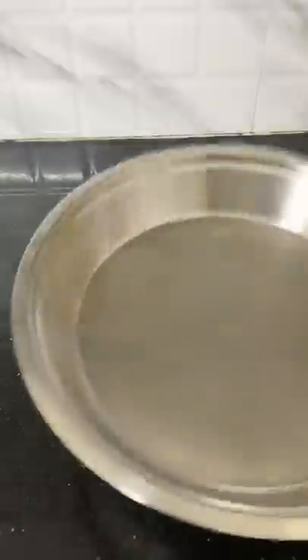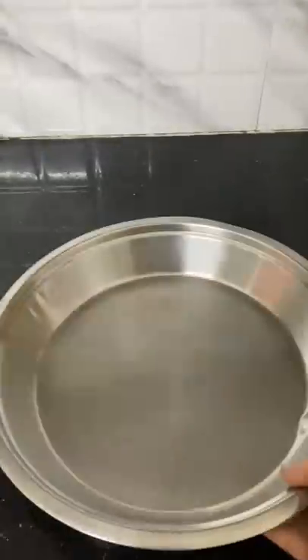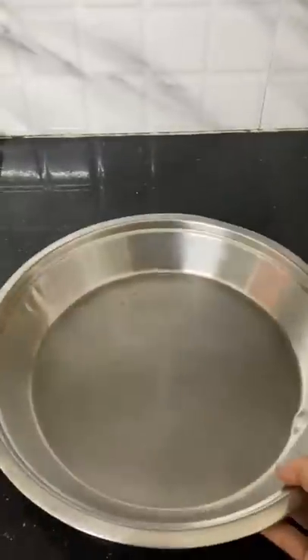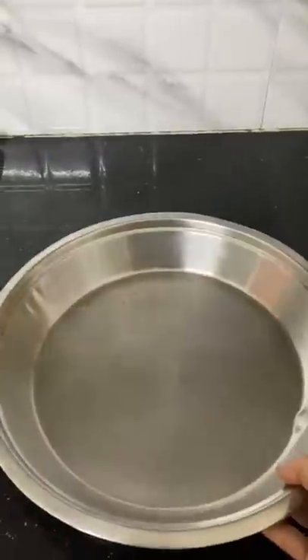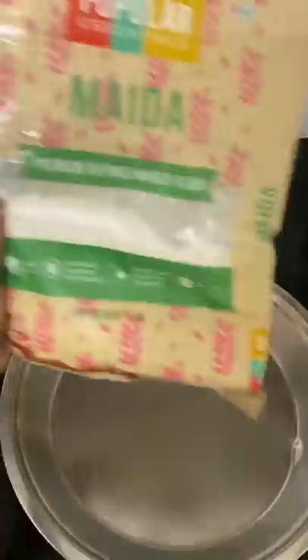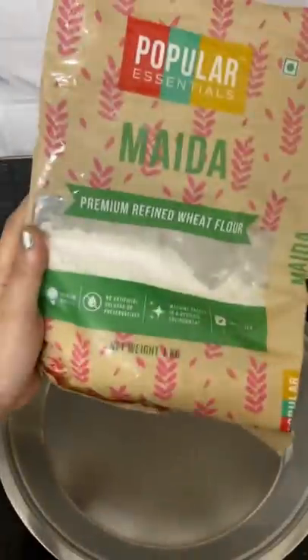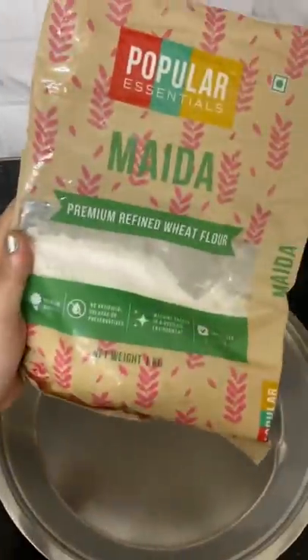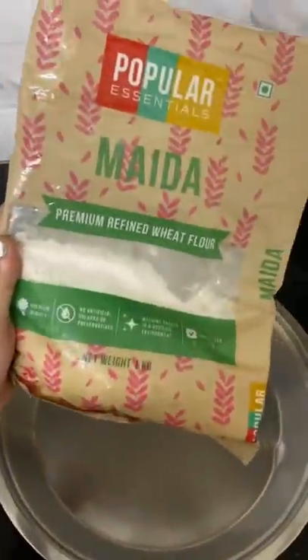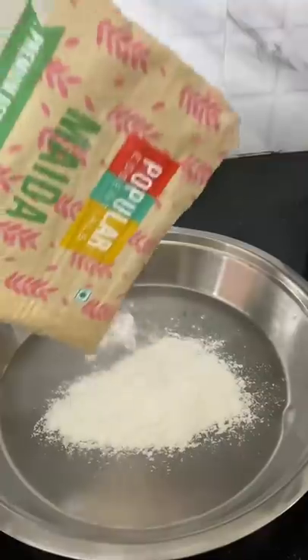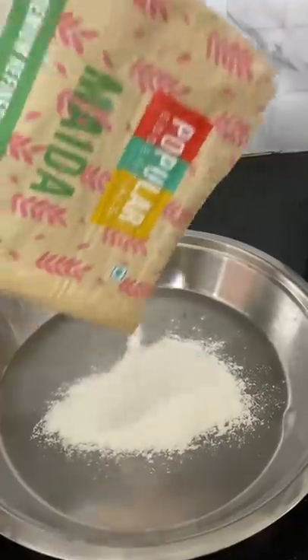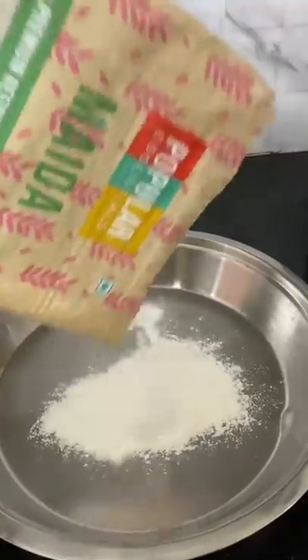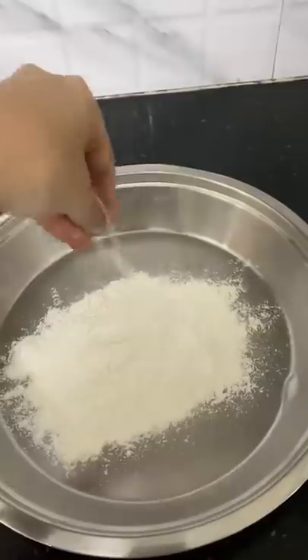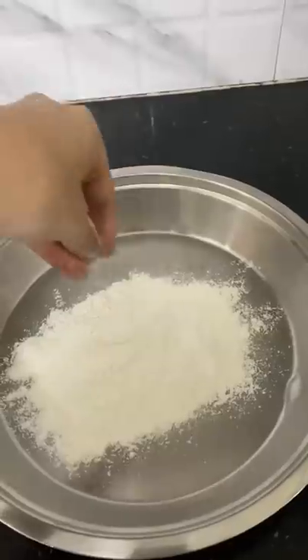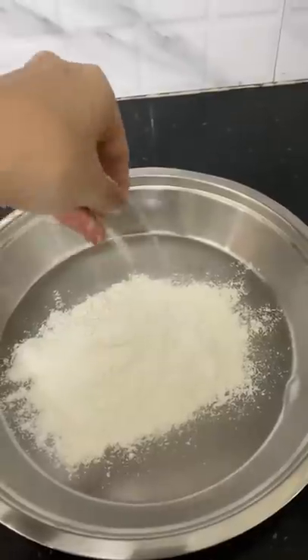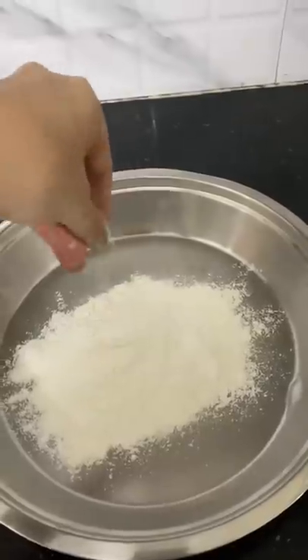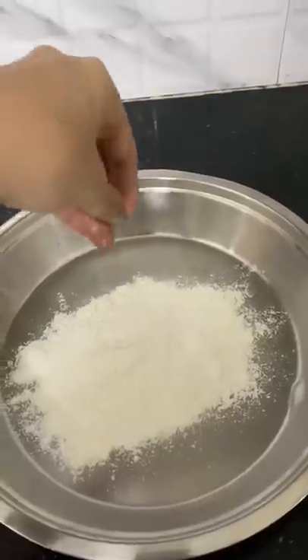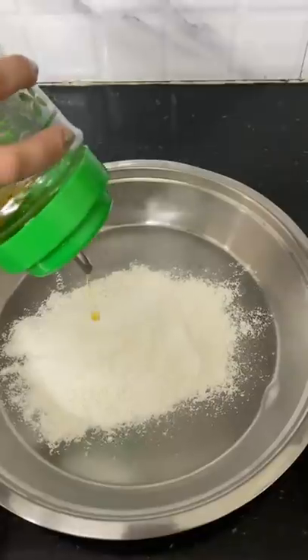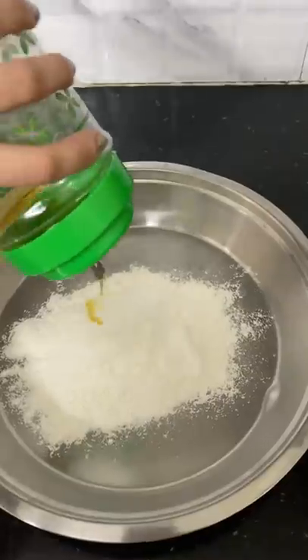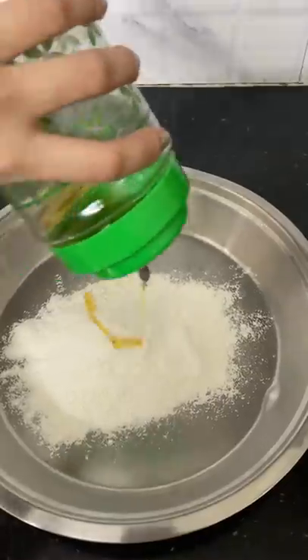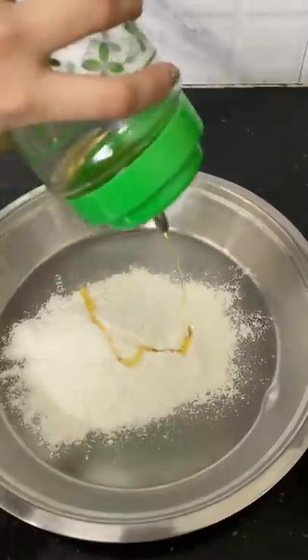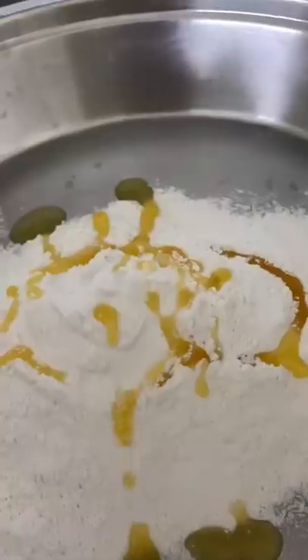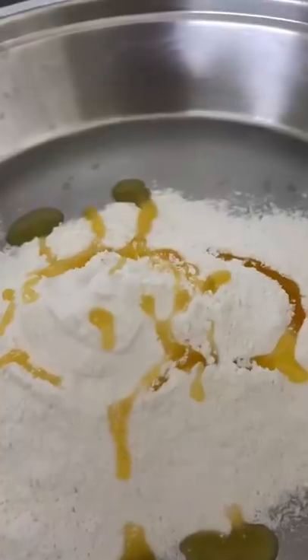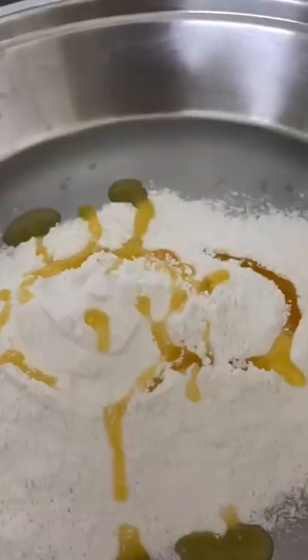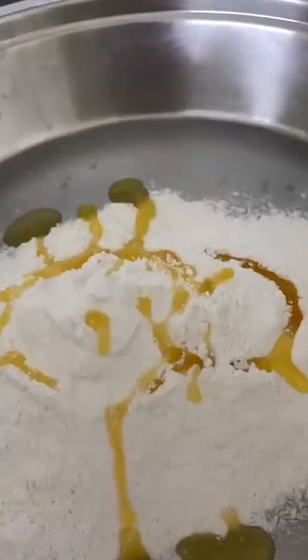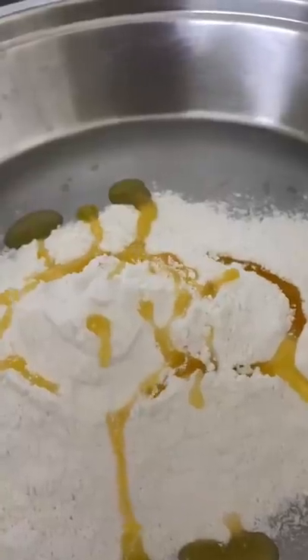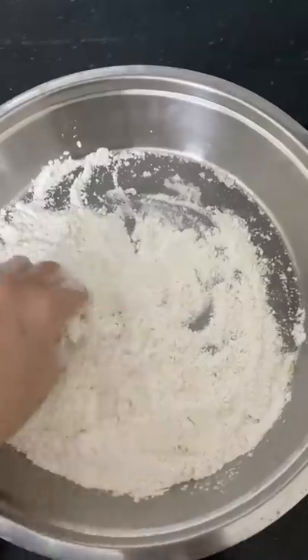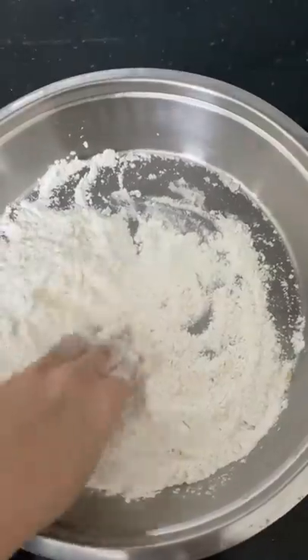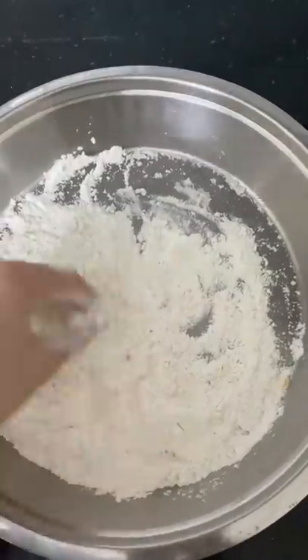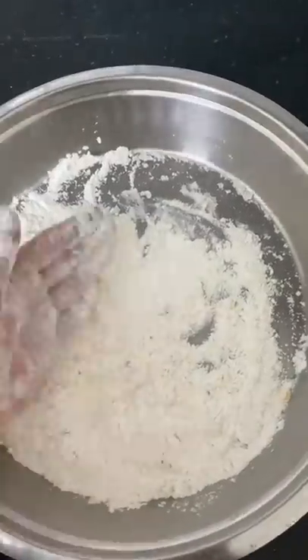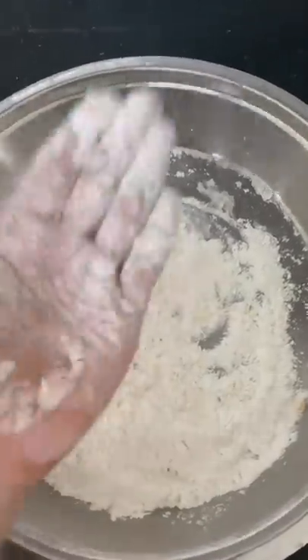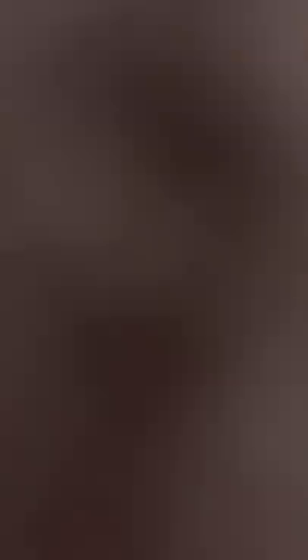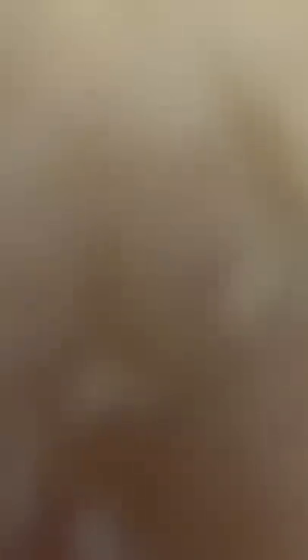Weekend special on YouTube with 1,000,000 subscribers! I had to make something special today, so I tried to make a vegetable dish today.